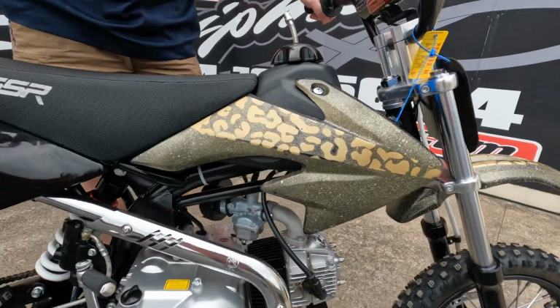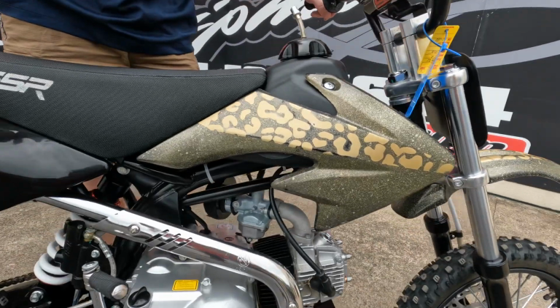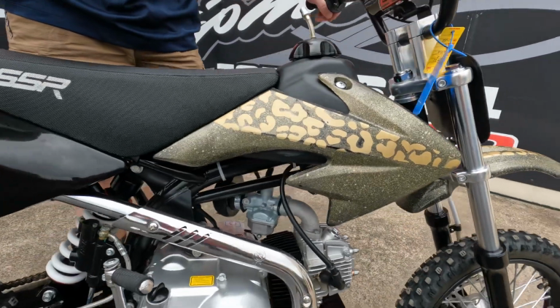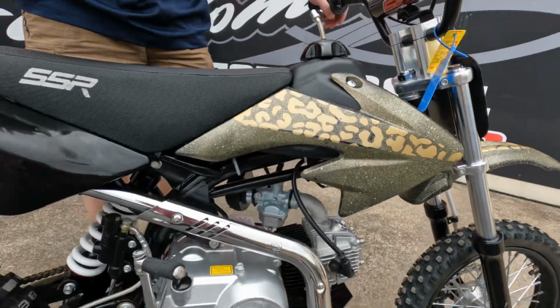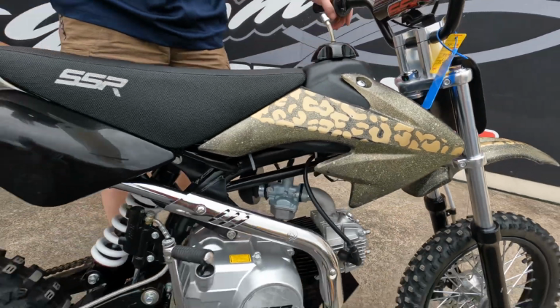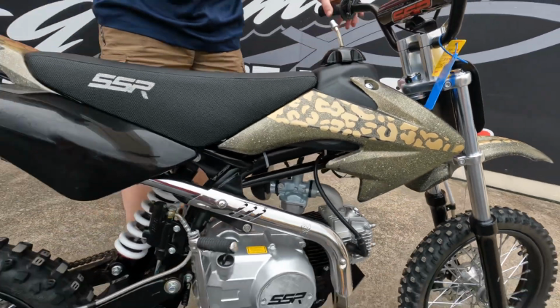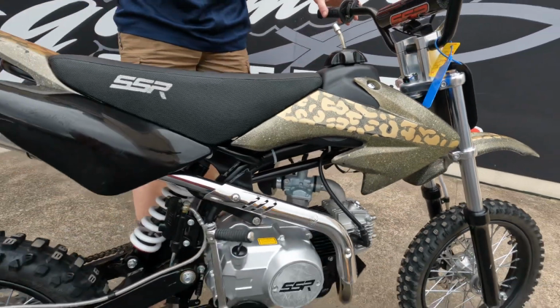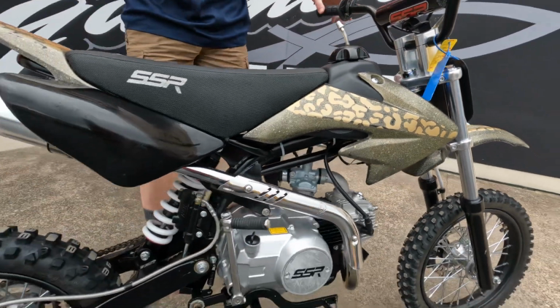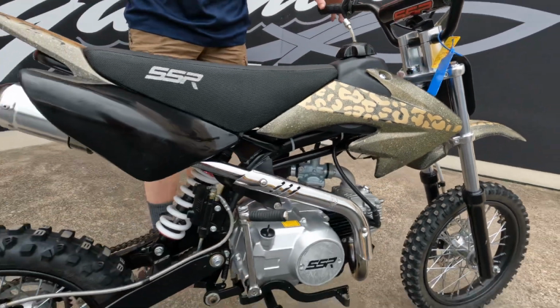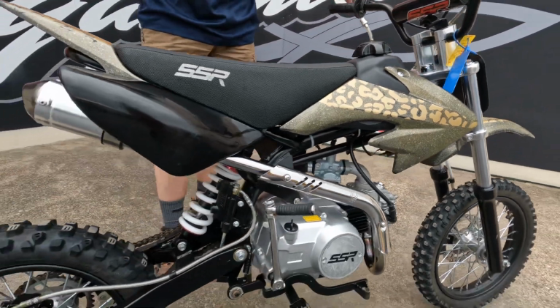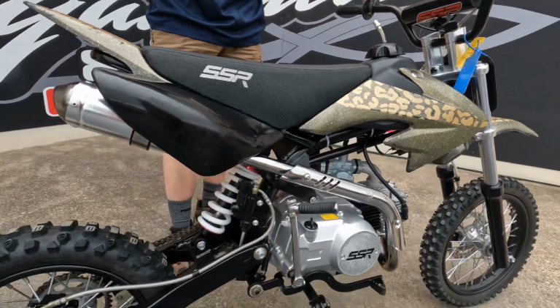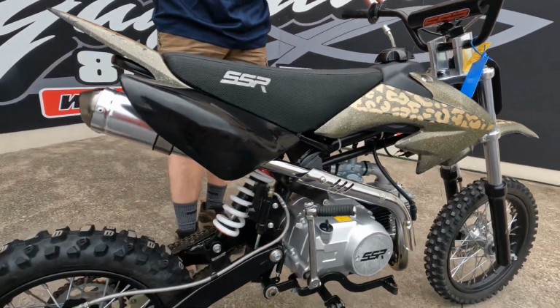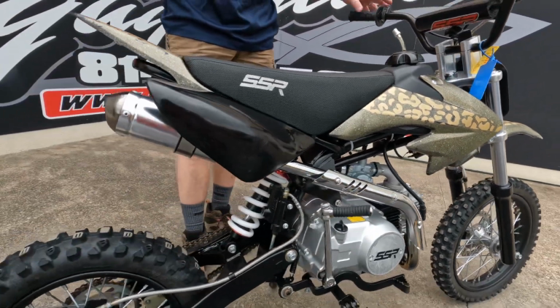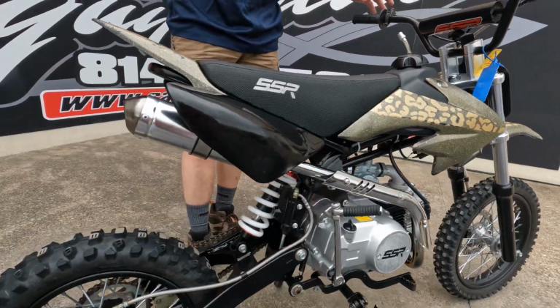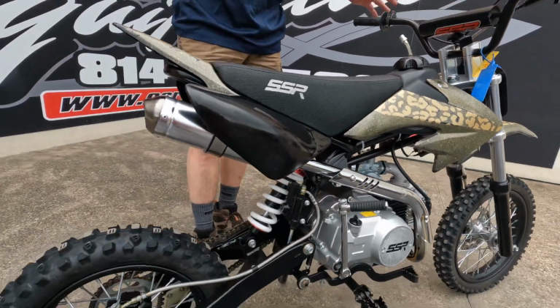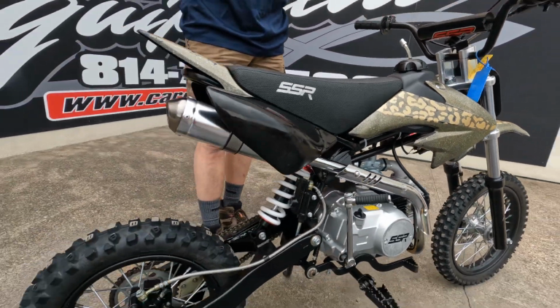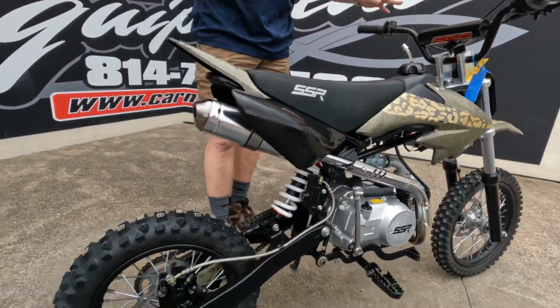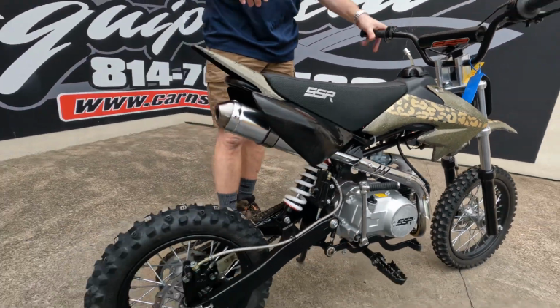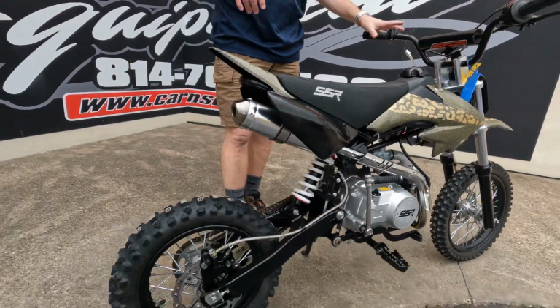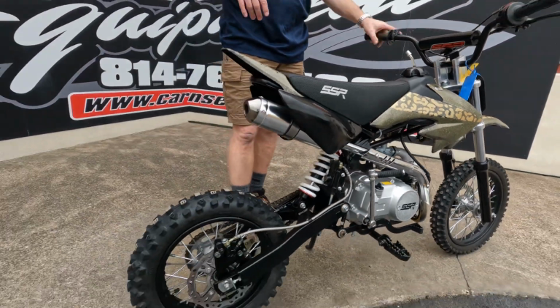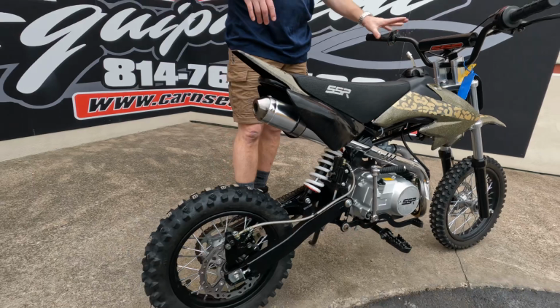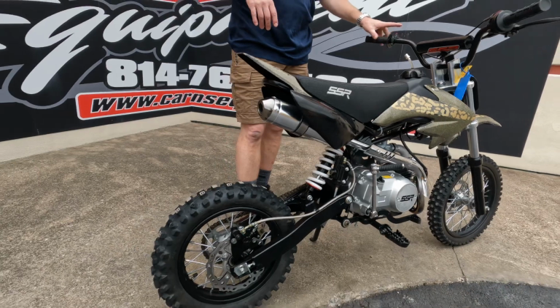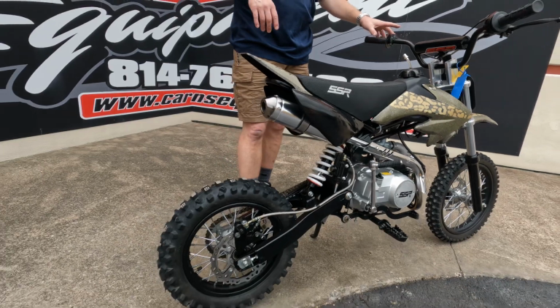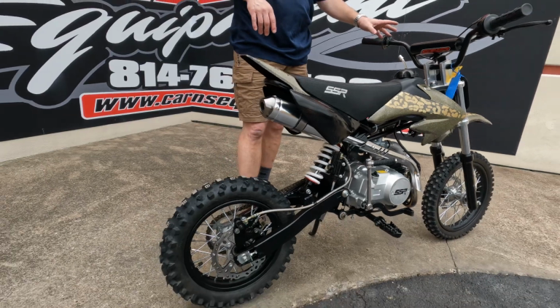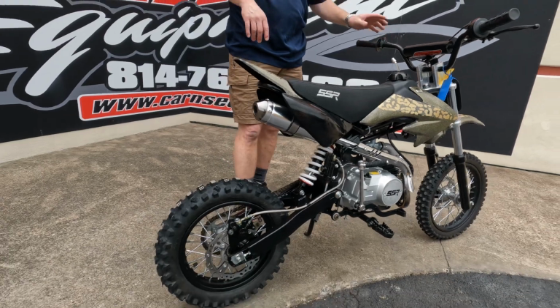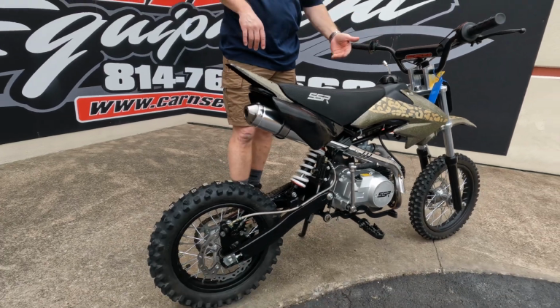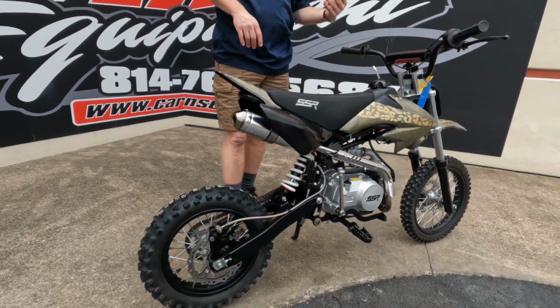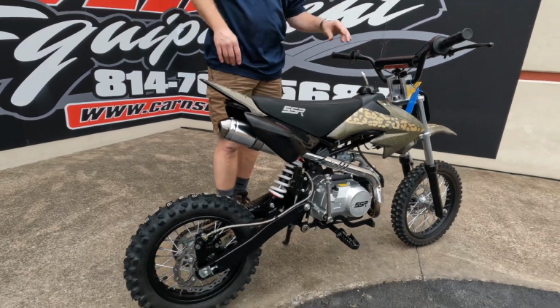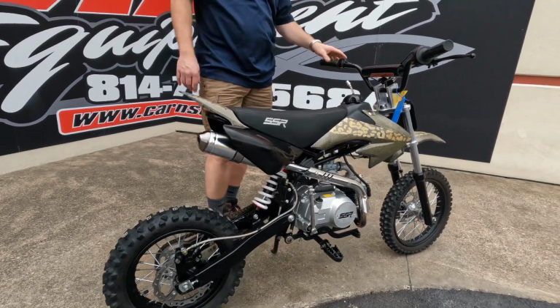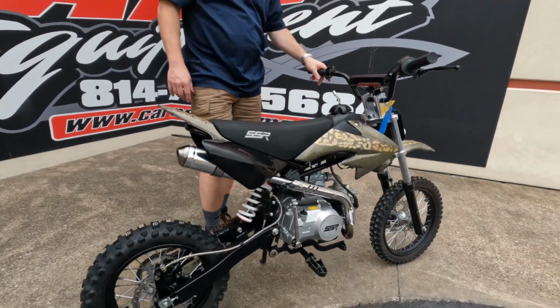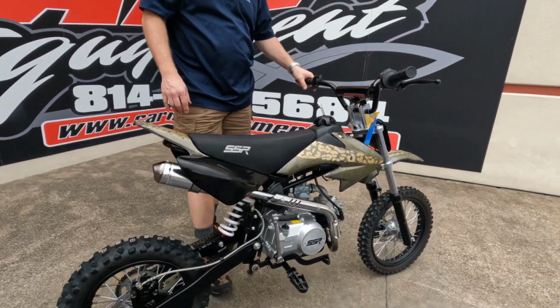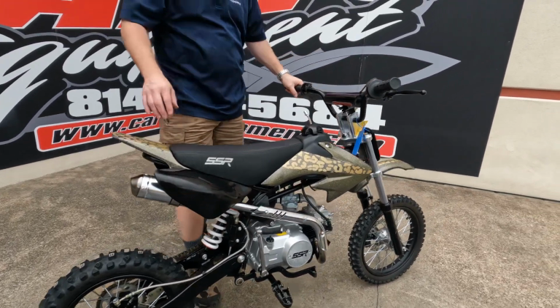This is a 125cc semi, meaning it does not have the clutch lever — you just shift through the levers.